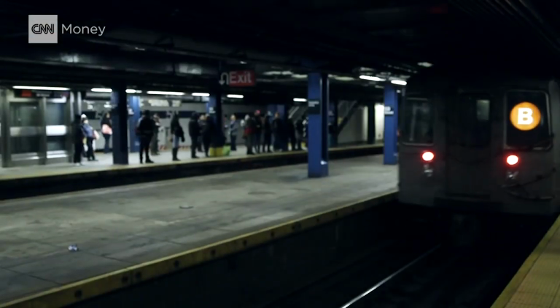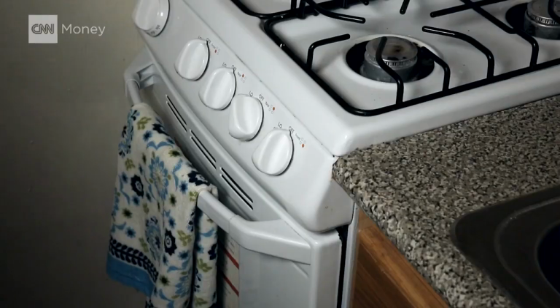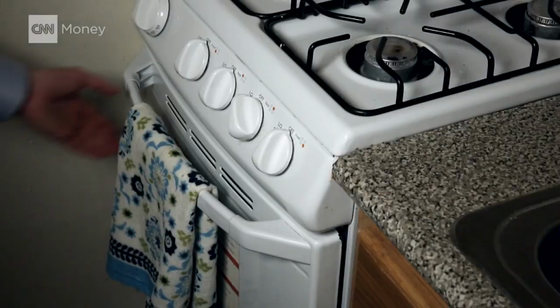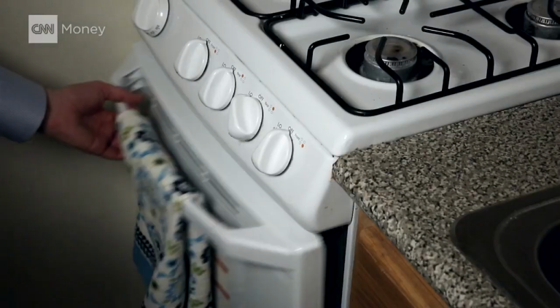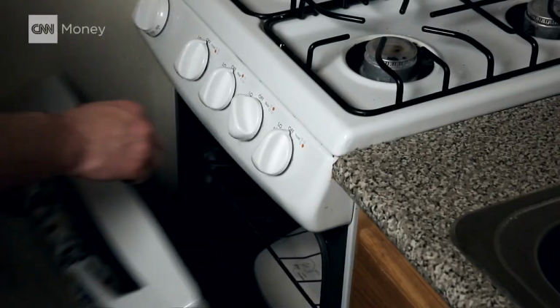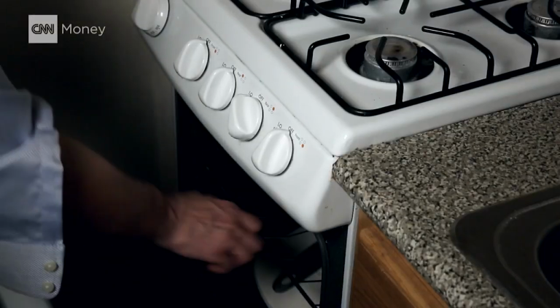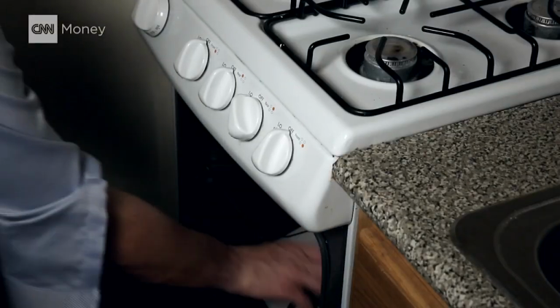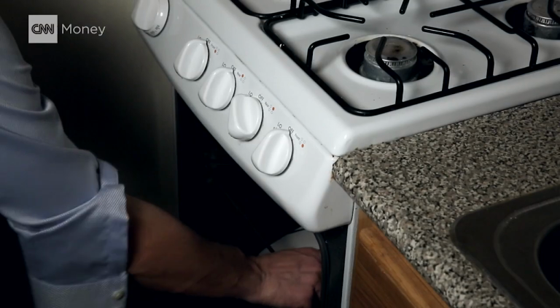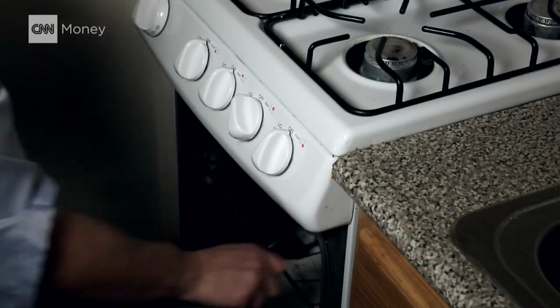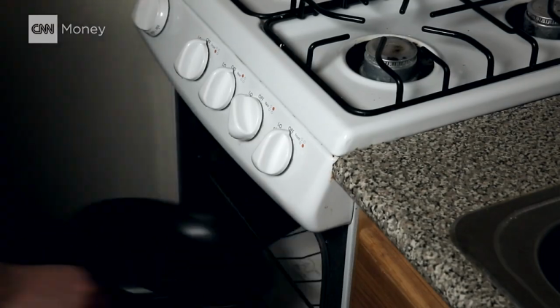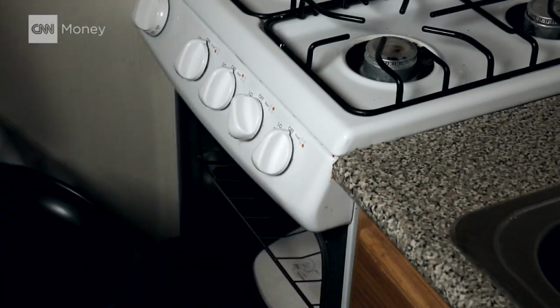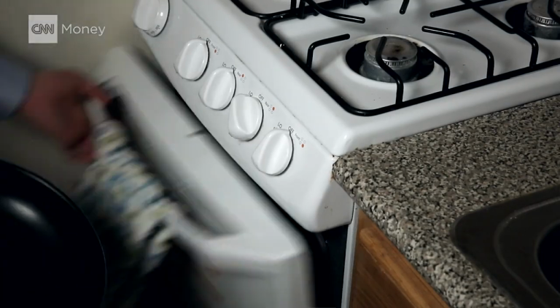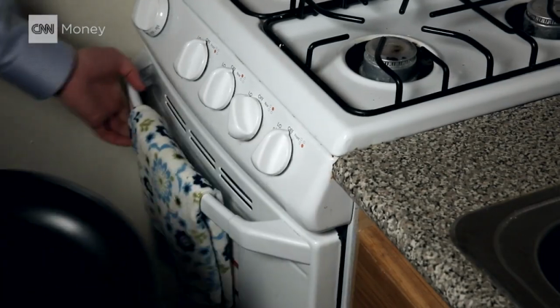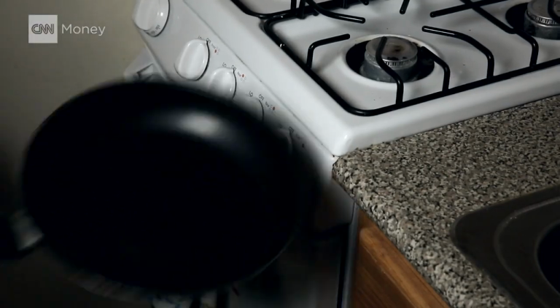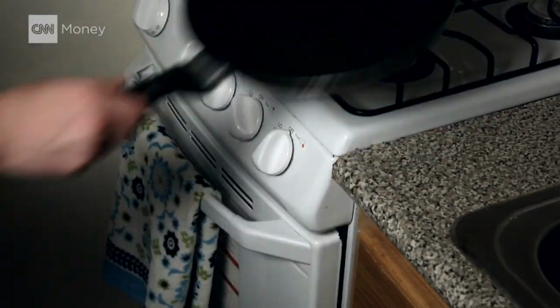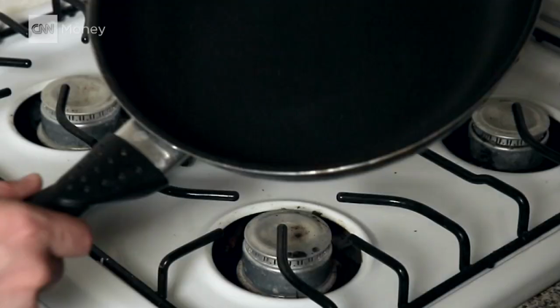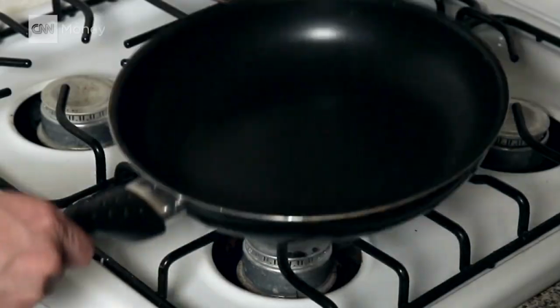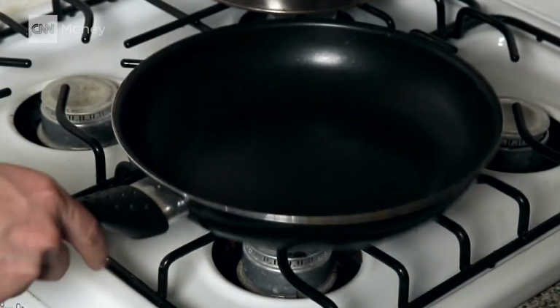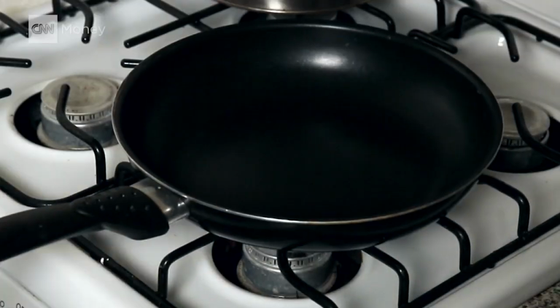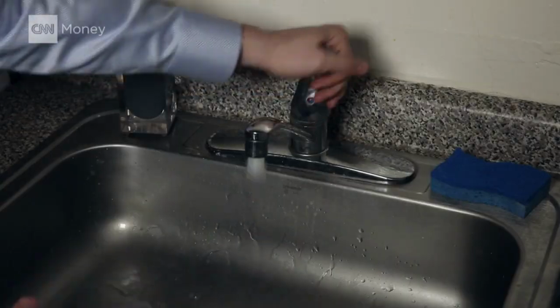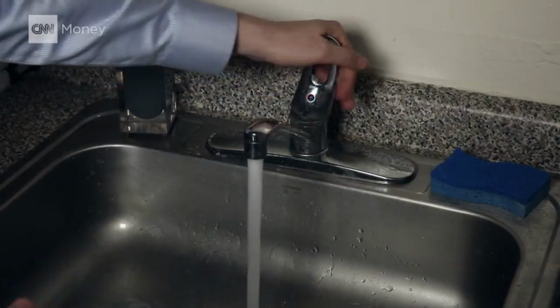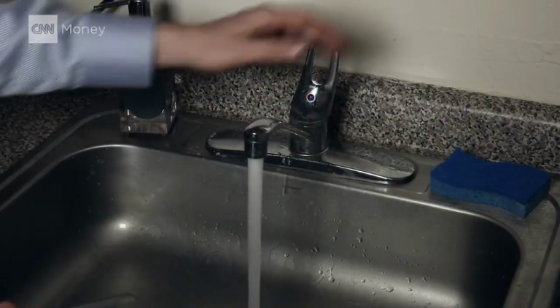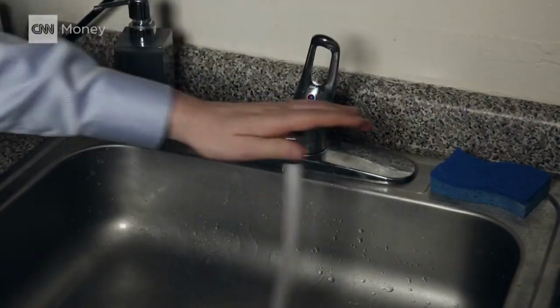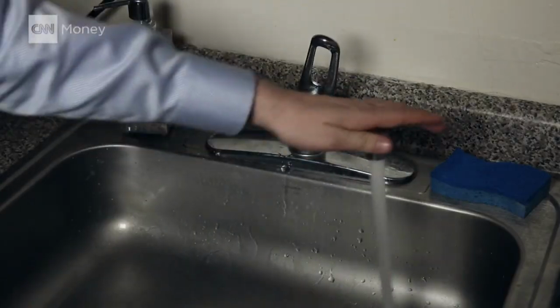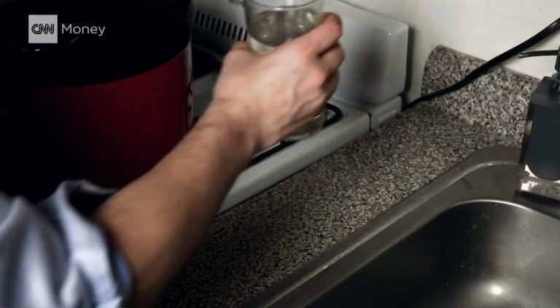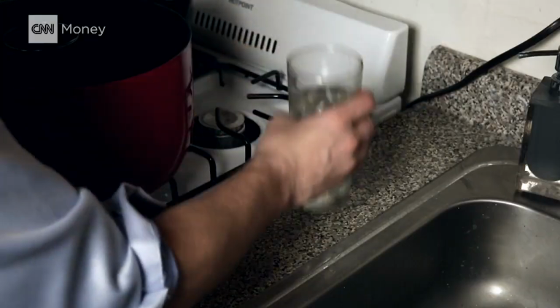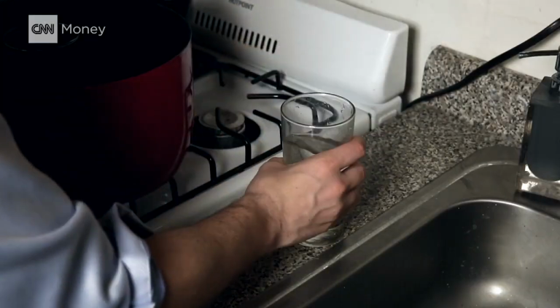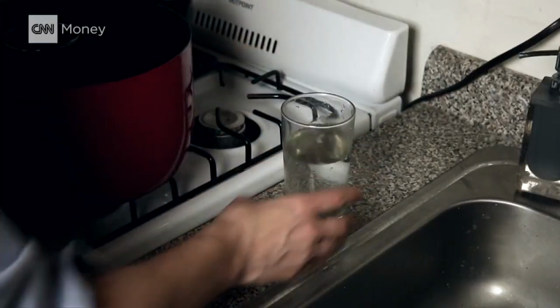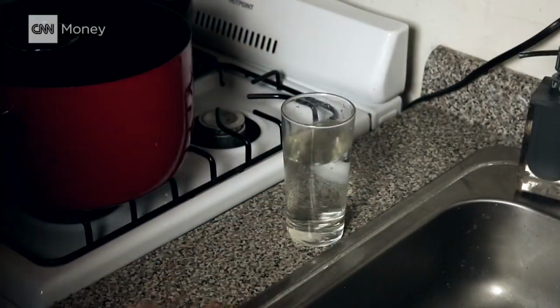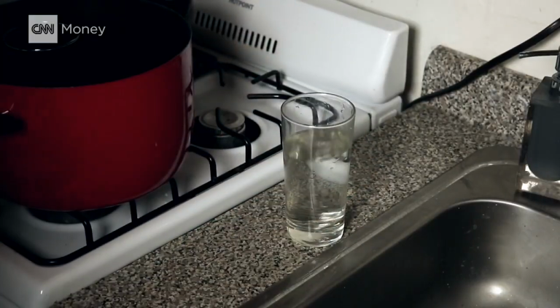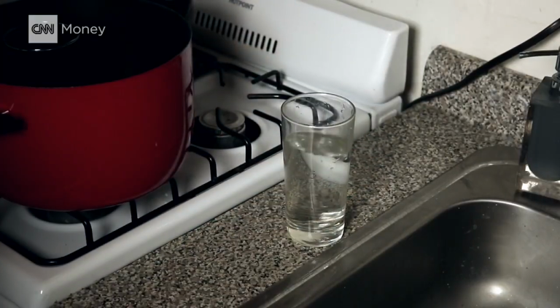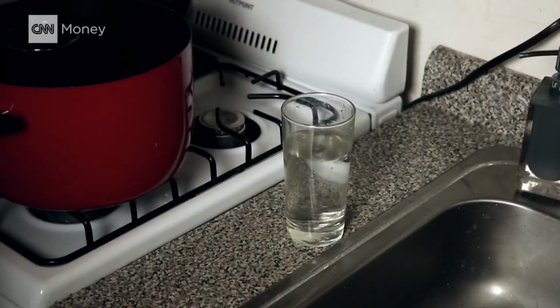And those loud roommates banging pots and pans — it might depend on how thin your walls are, but I was able to fall asleep easier.